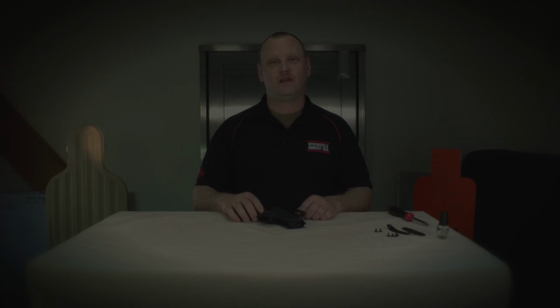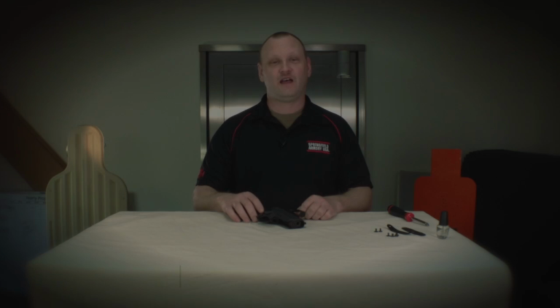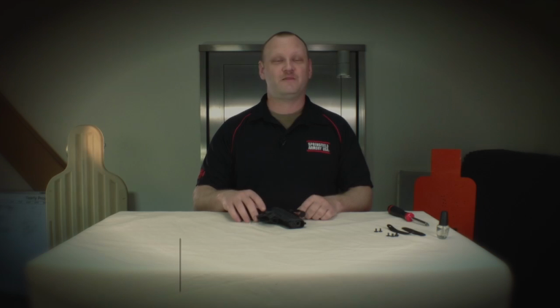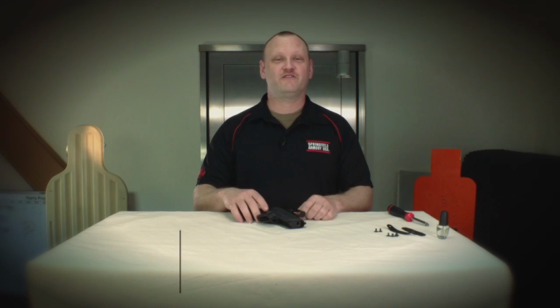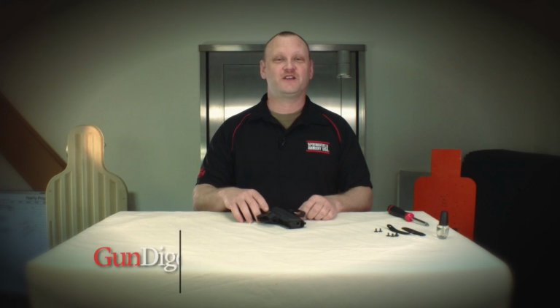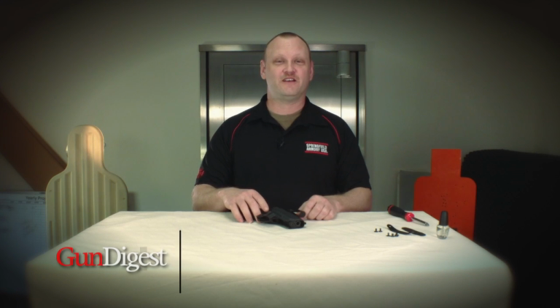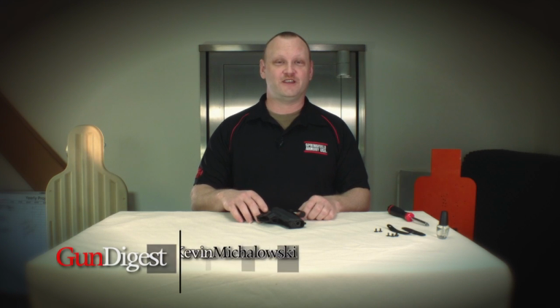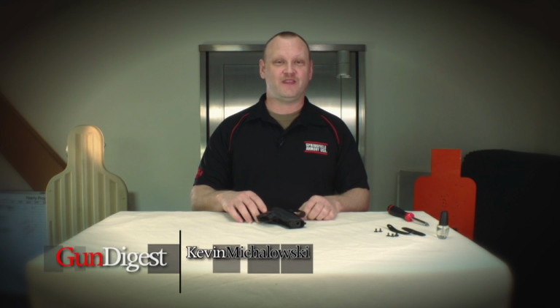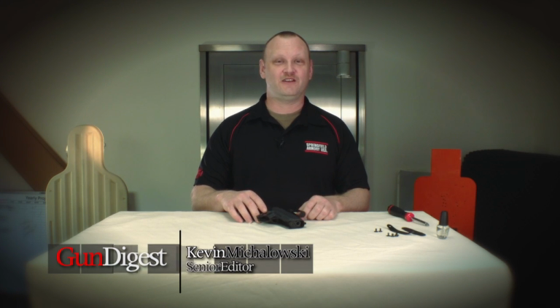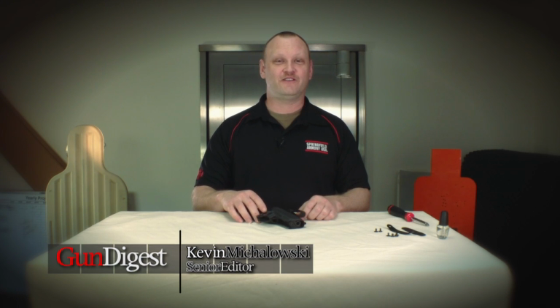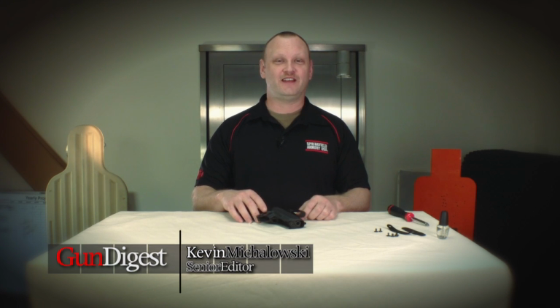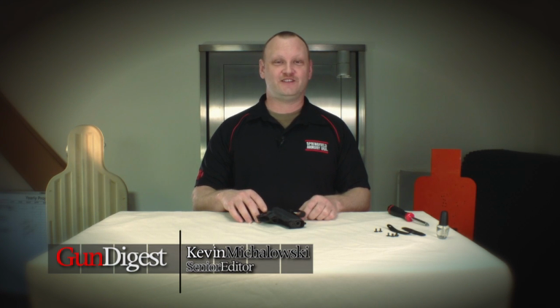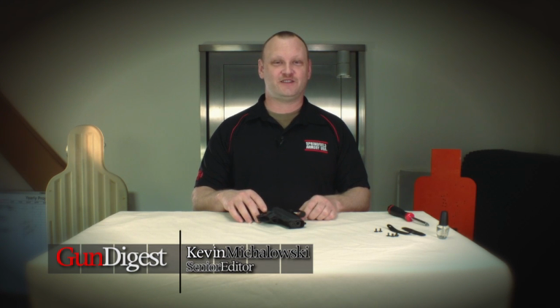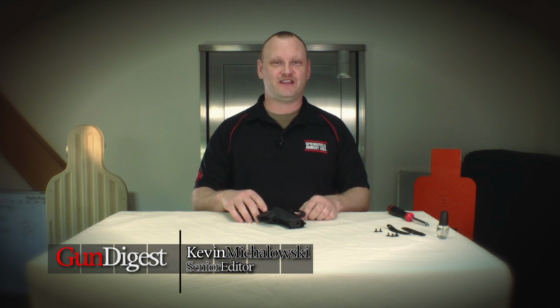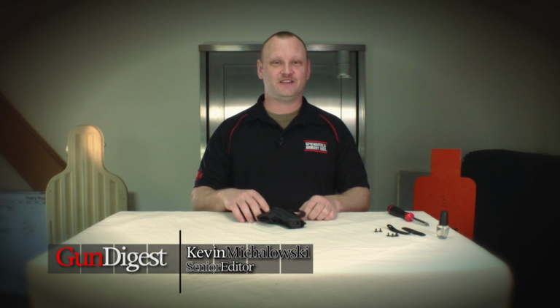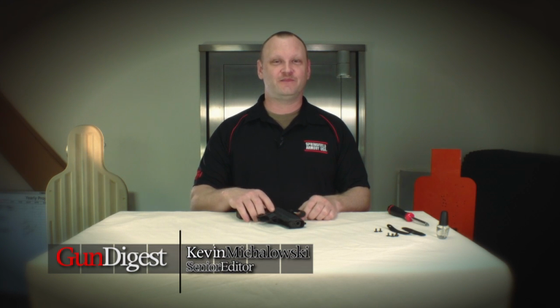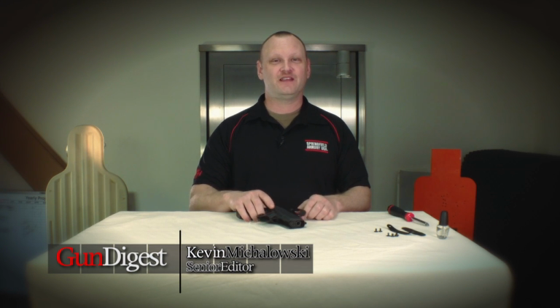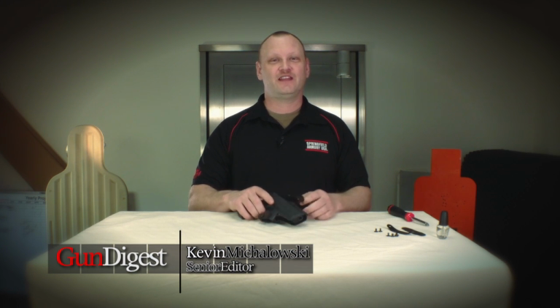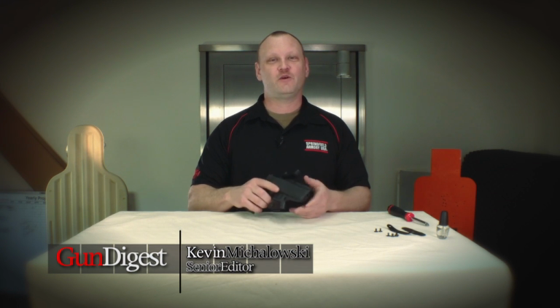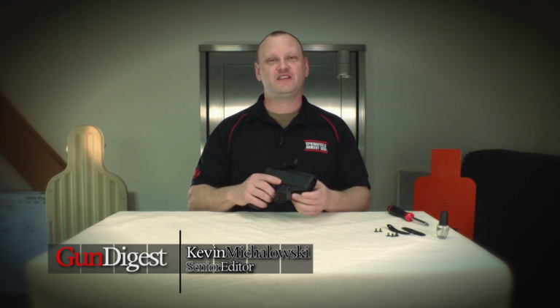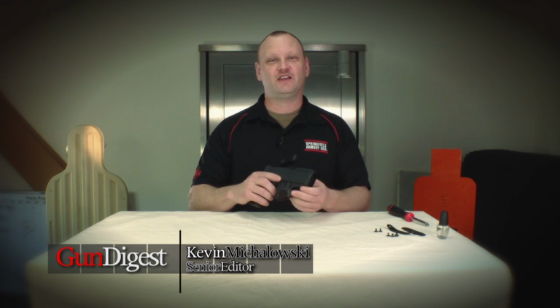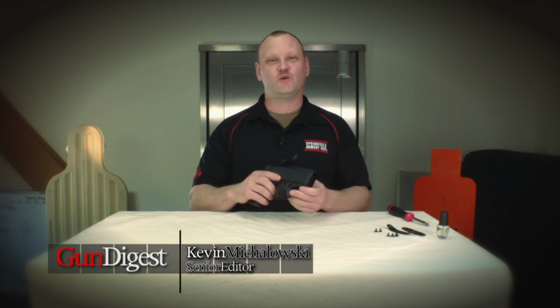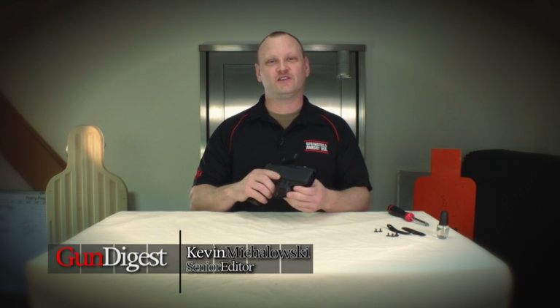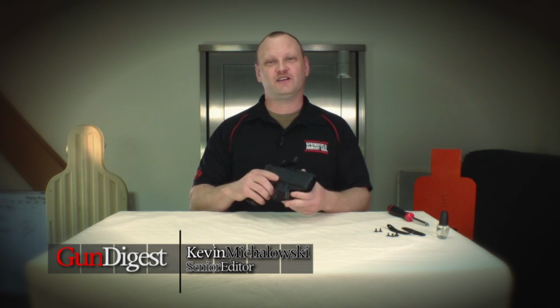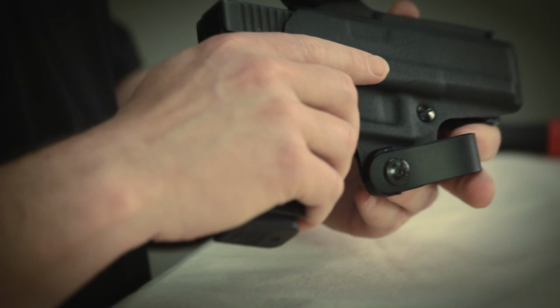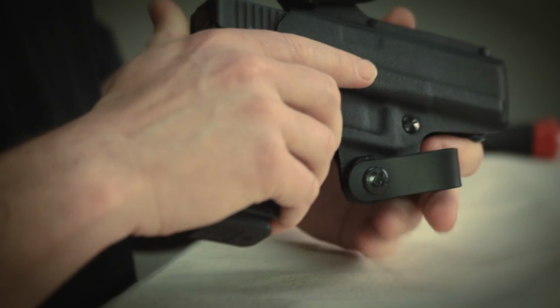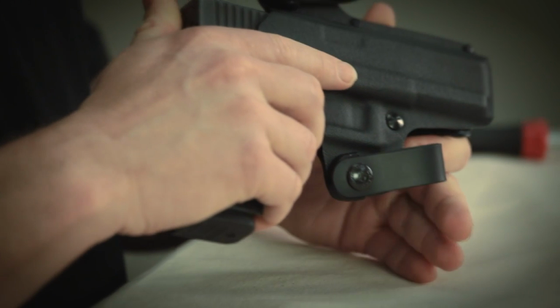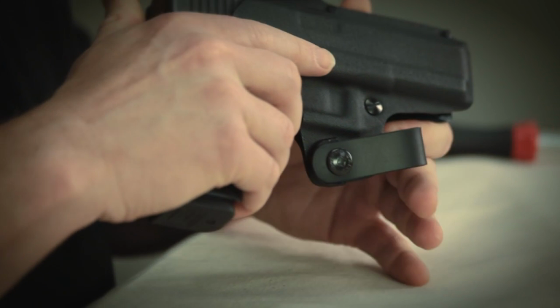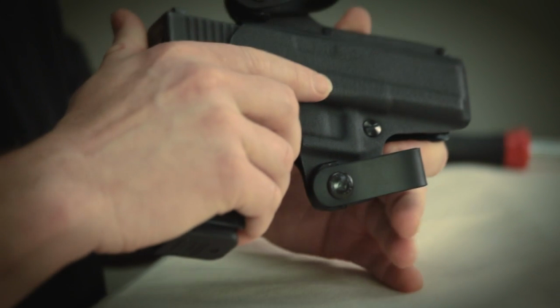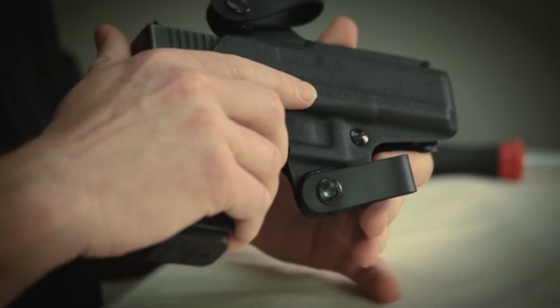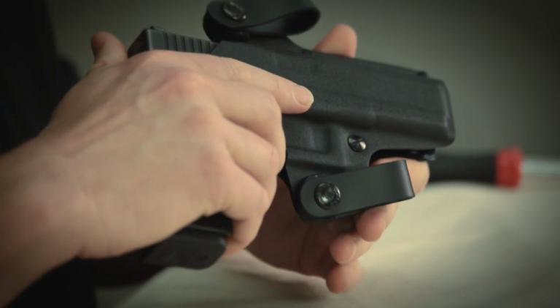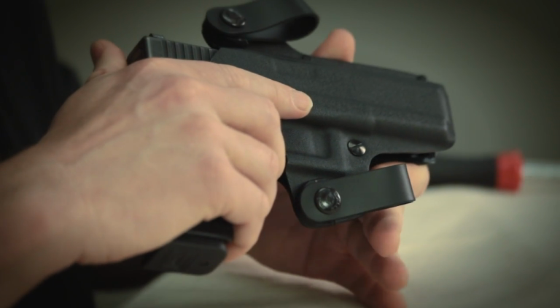Hi, I'm Kevin Michalowski, editor of Gun Digest The Magazine. Today we'll be taking a quick look at the Galco Double Time Holster.